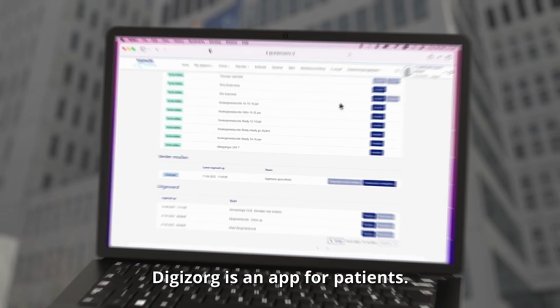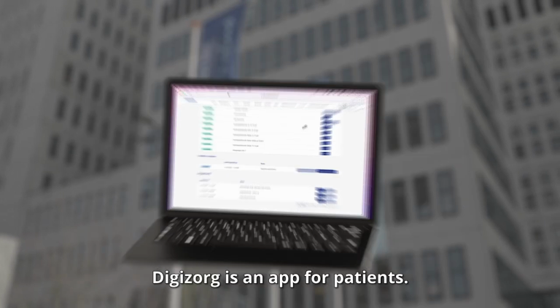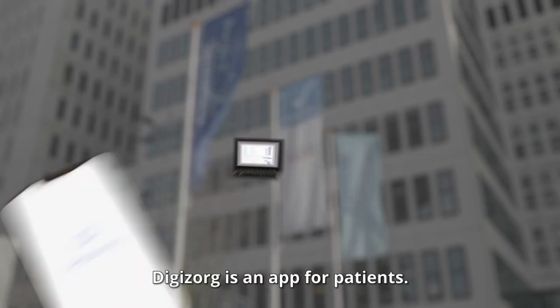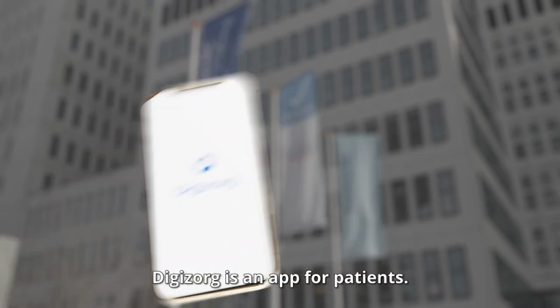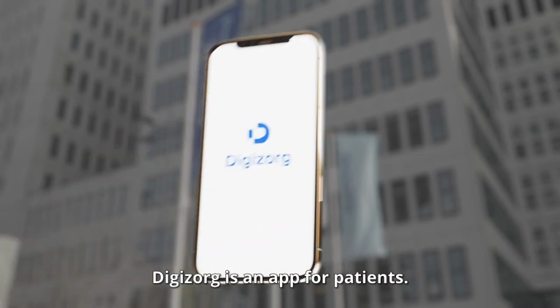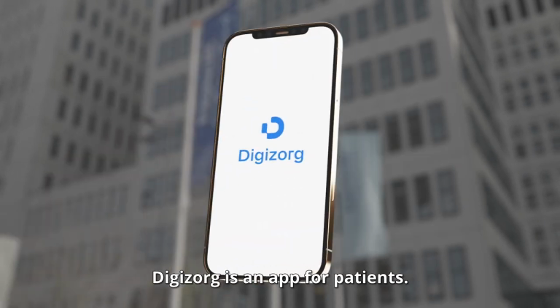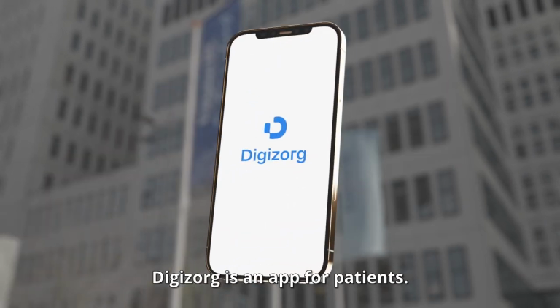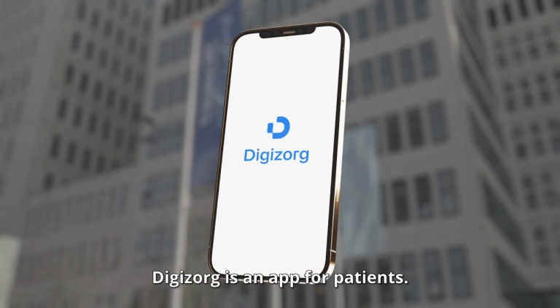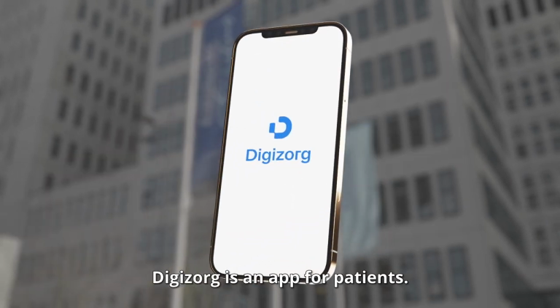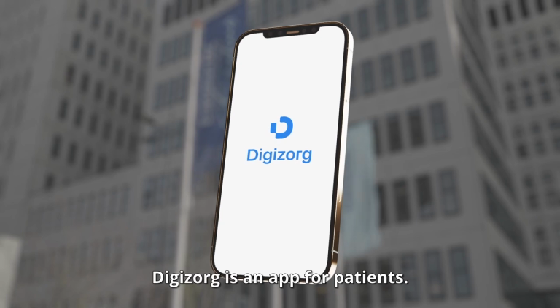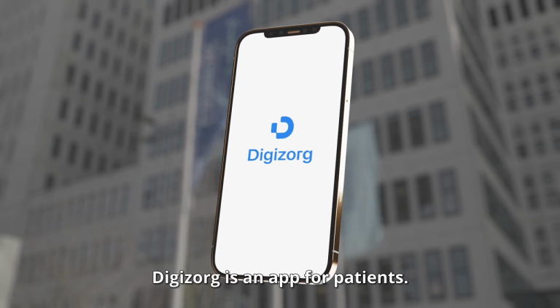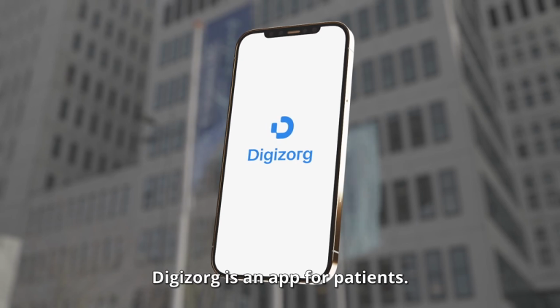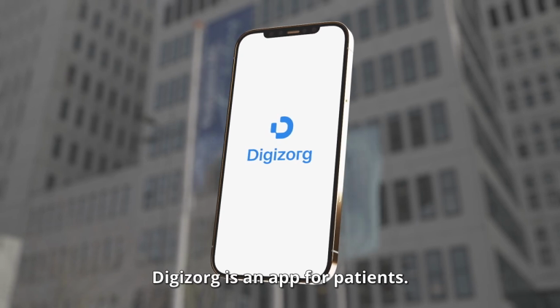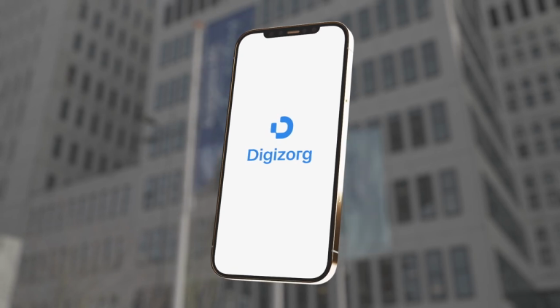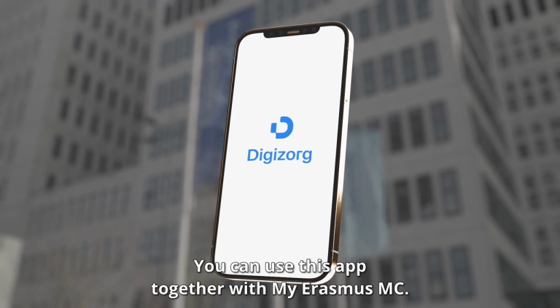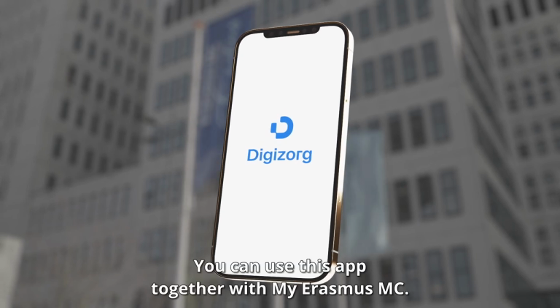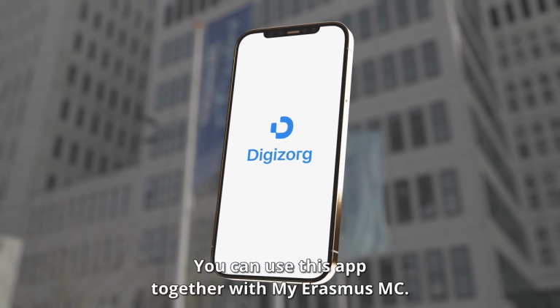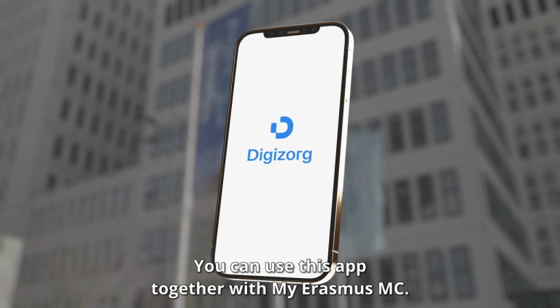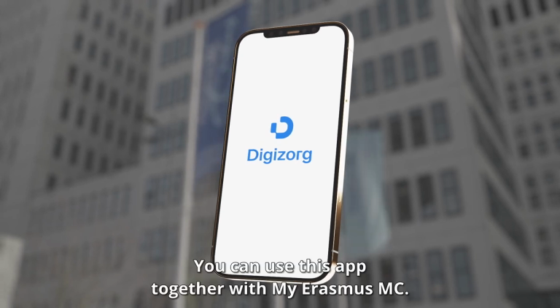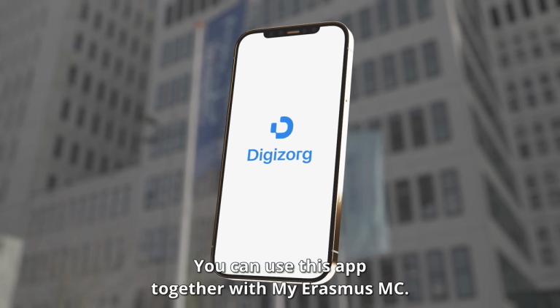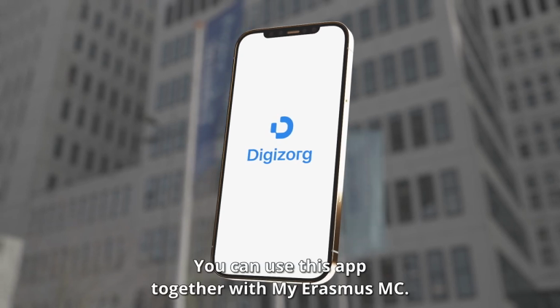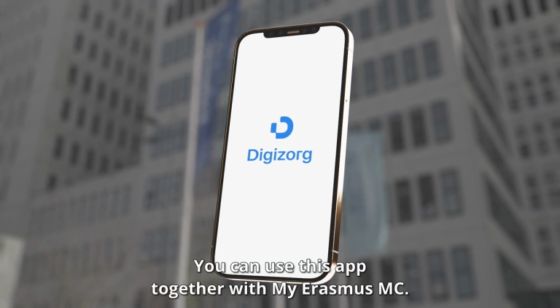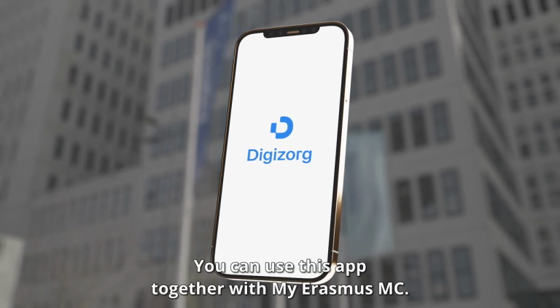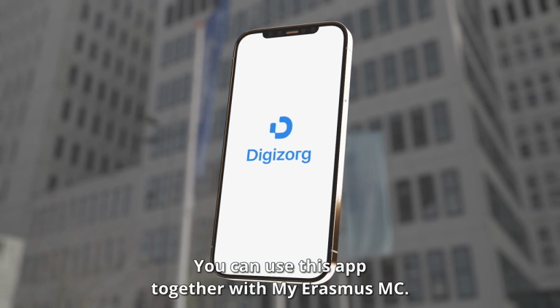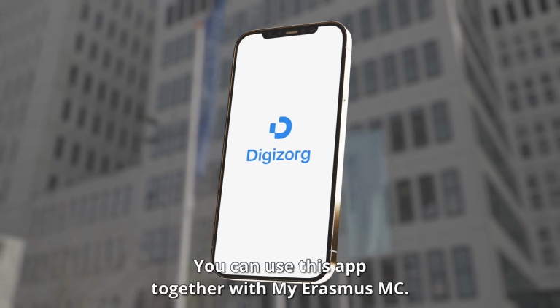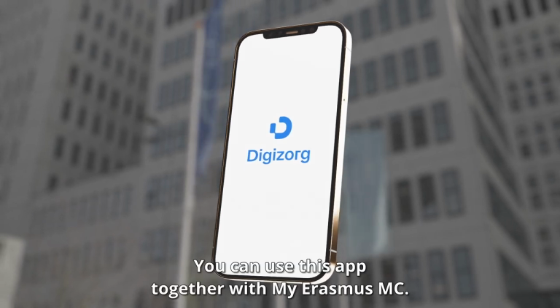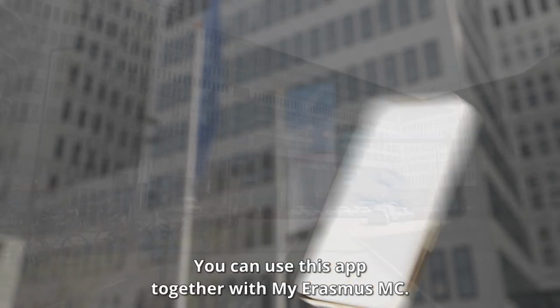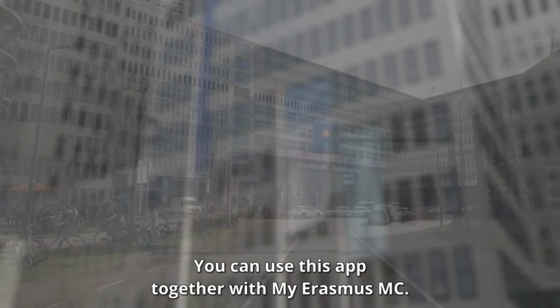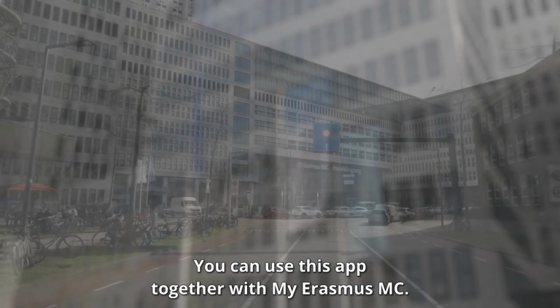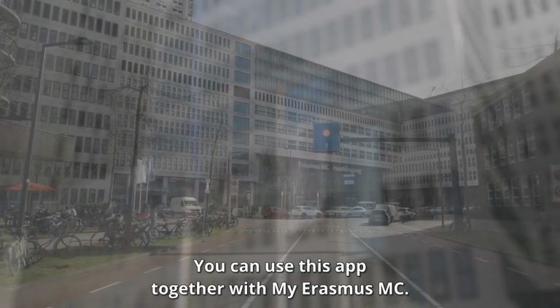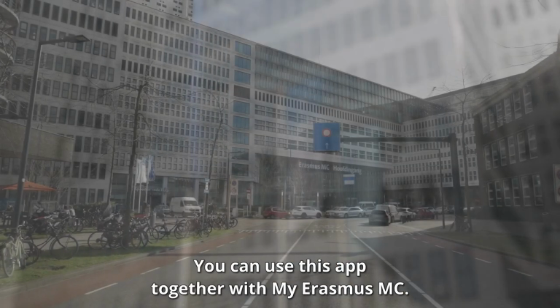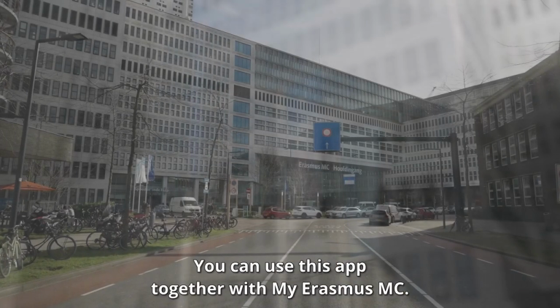DigiZorg is an app for patients. You can use this app together with MyErasmus MC.